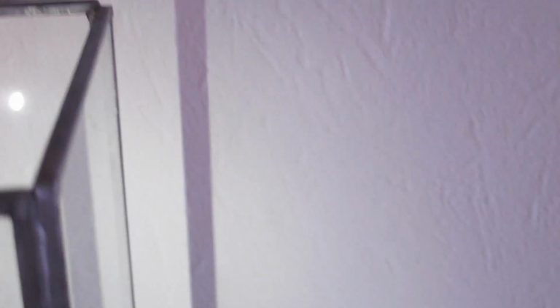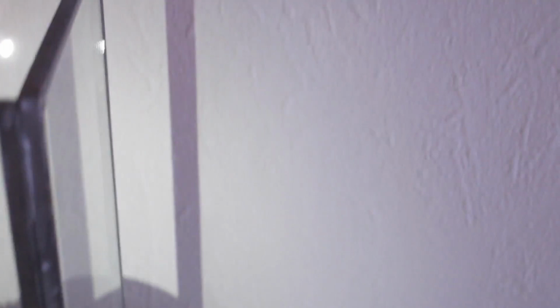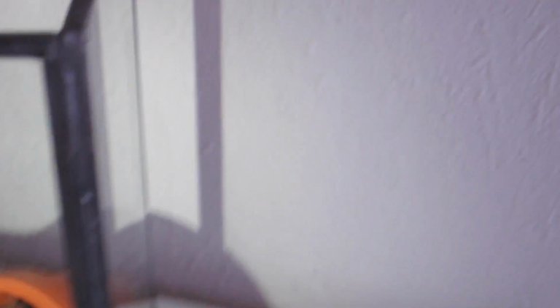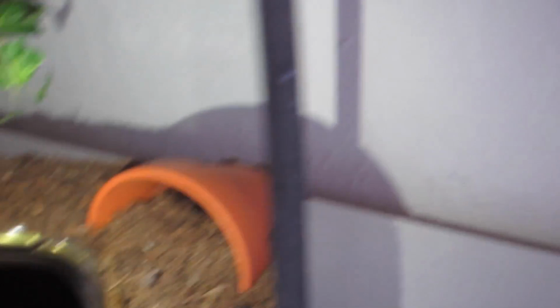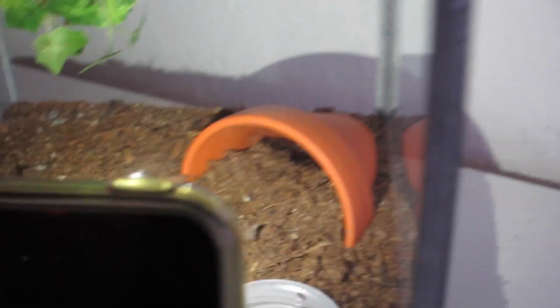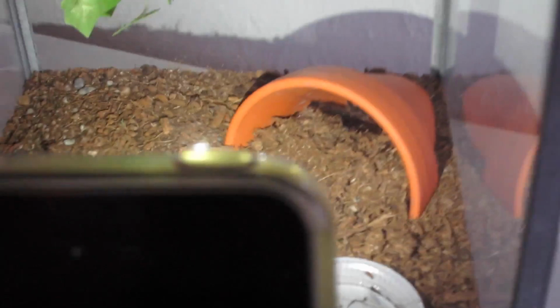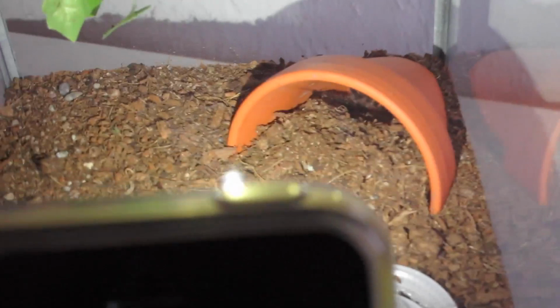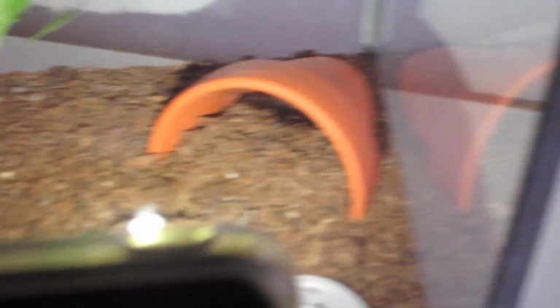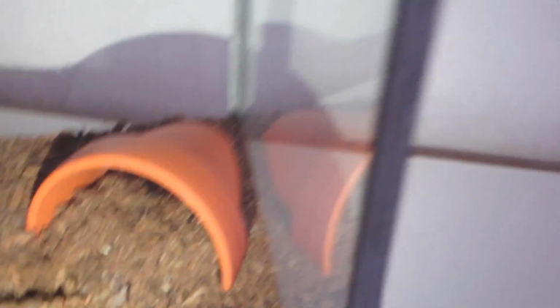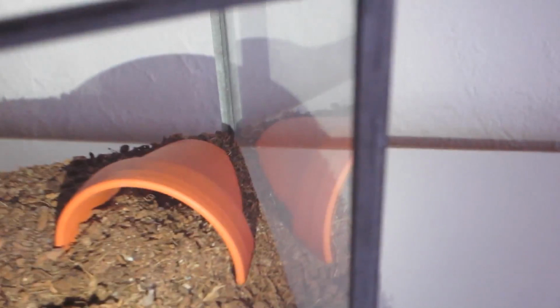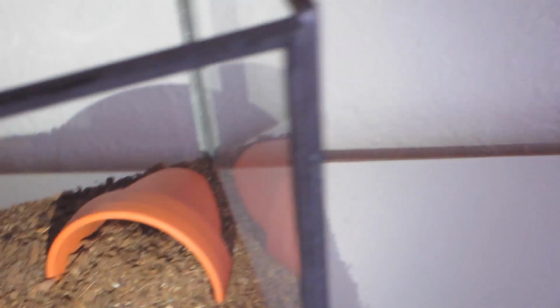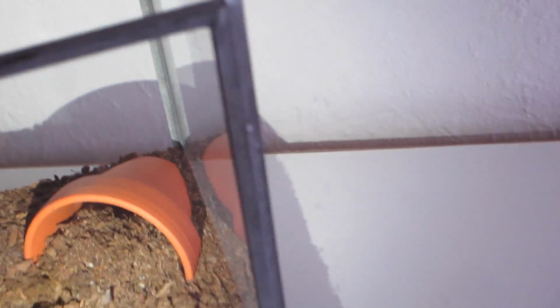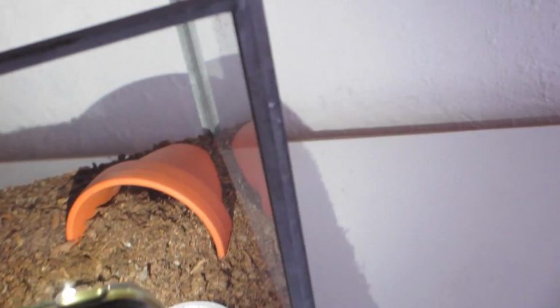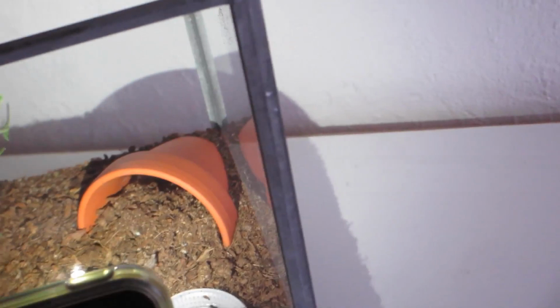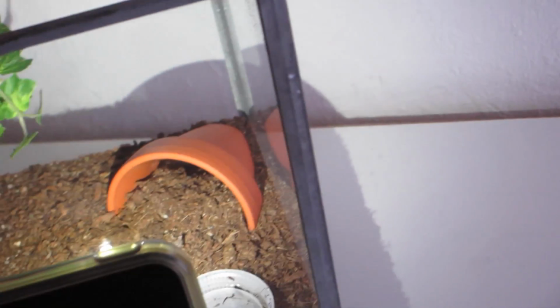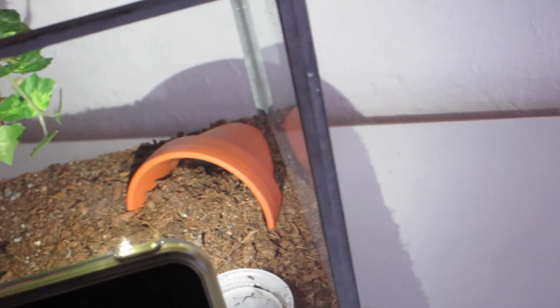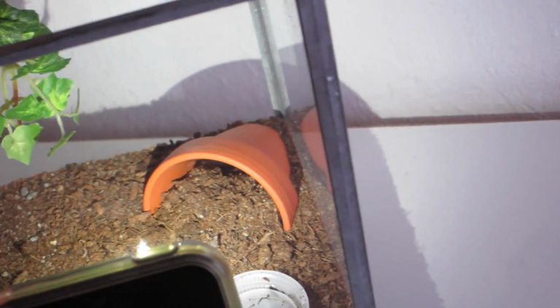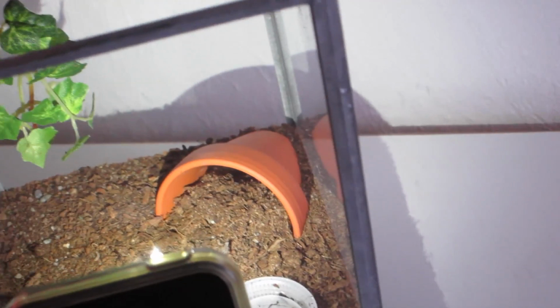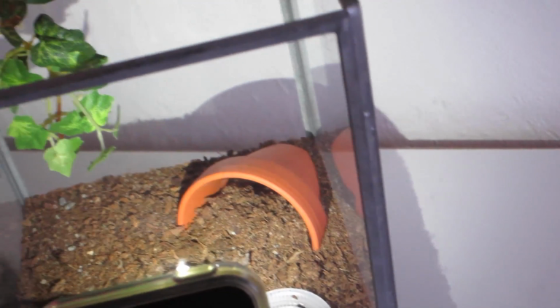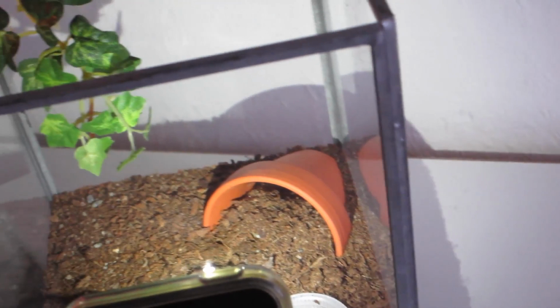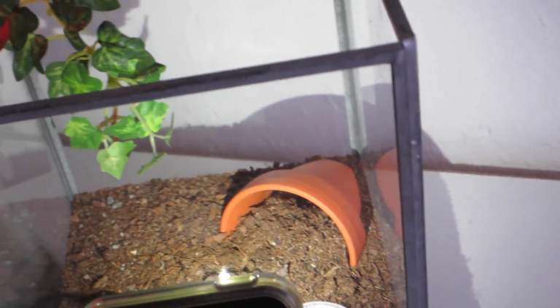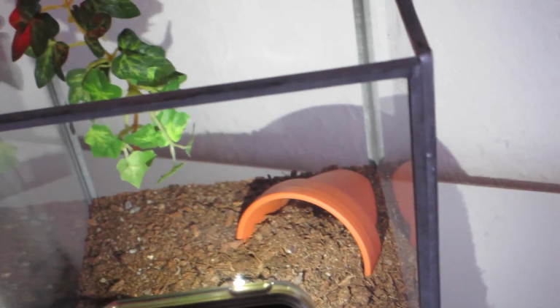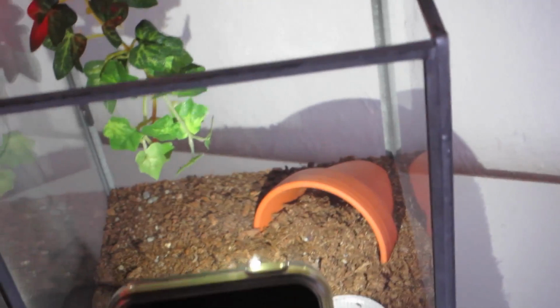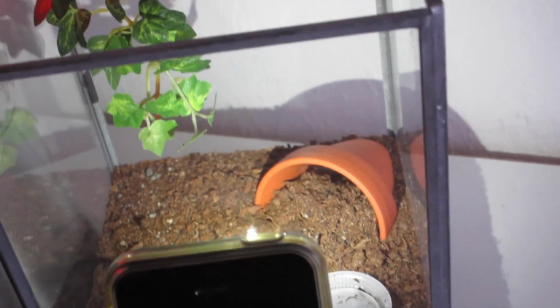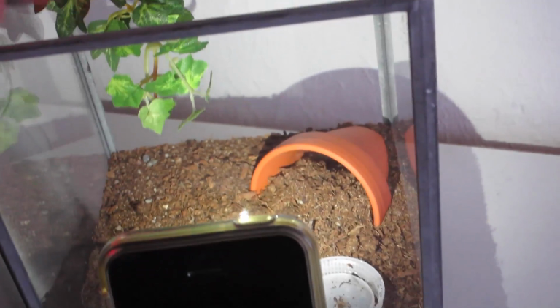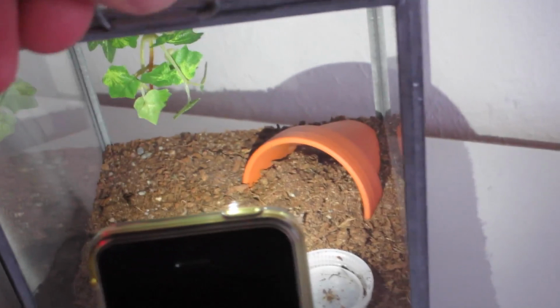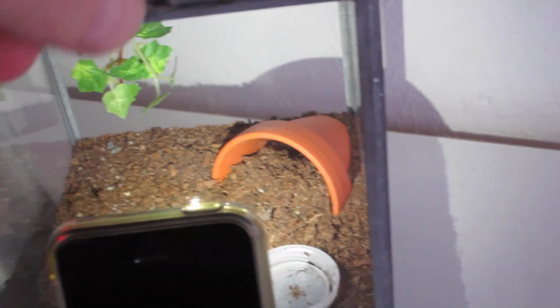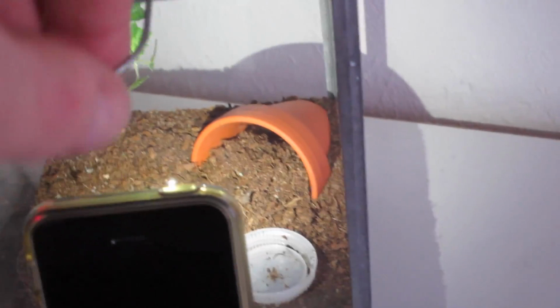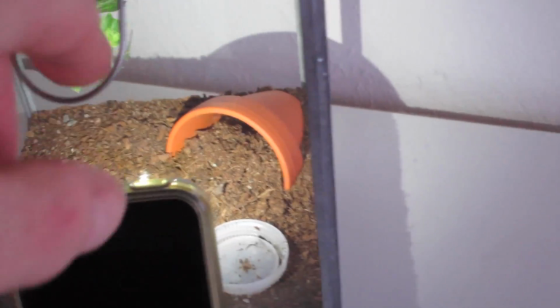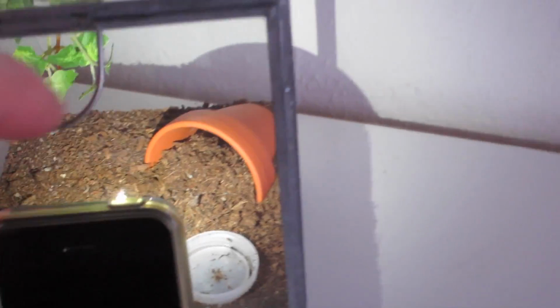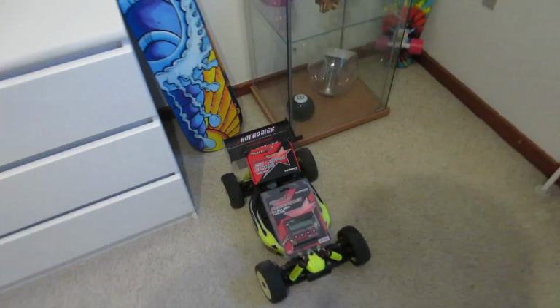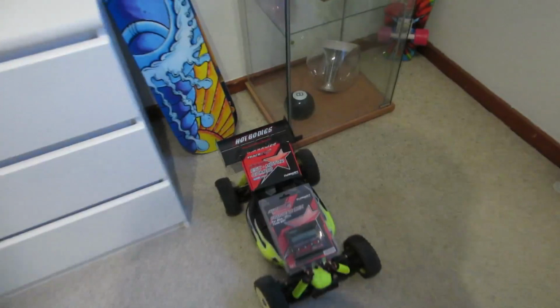There — the legs. So she is alive! Oh good, she's okay then. I'm not gonna disturb her anymore. I'm just gonna give her some fresh water and then probably get a couple of crickets for her.